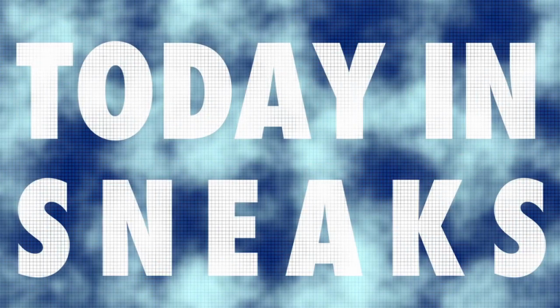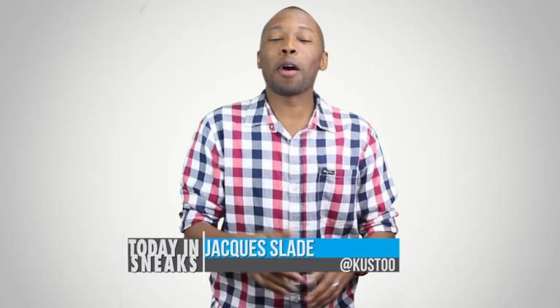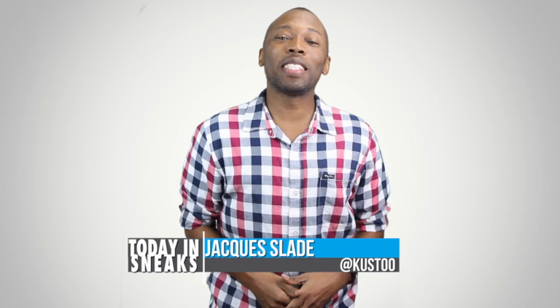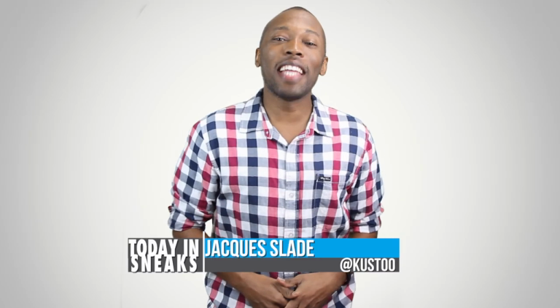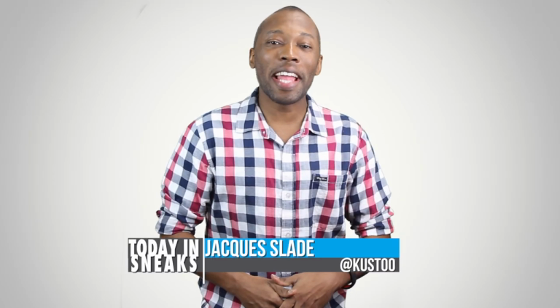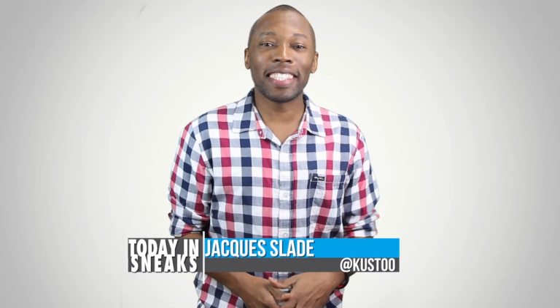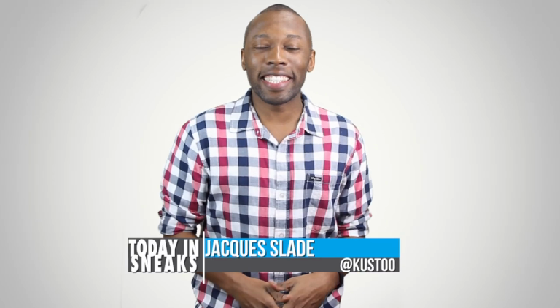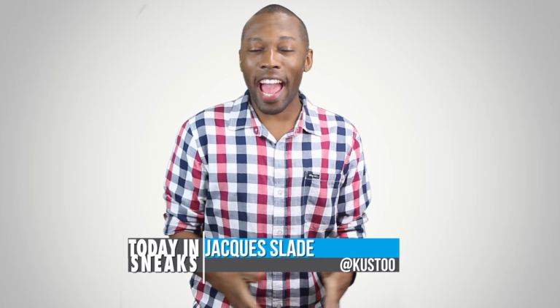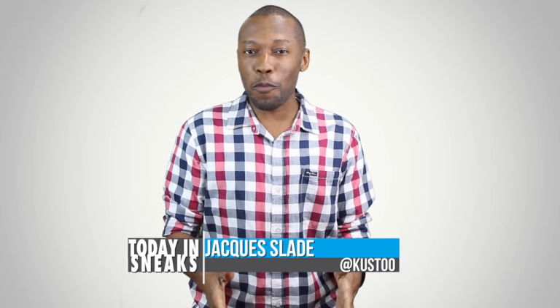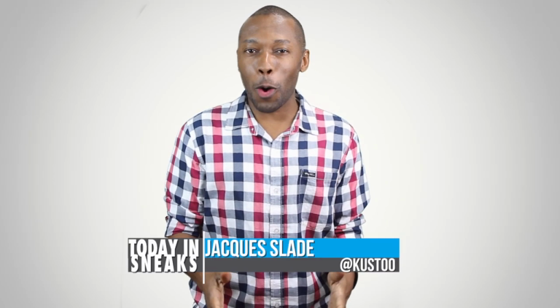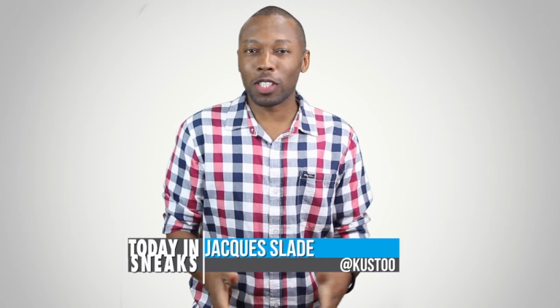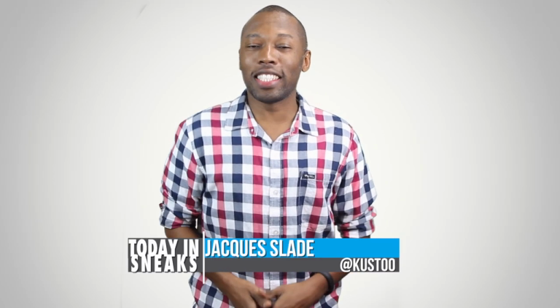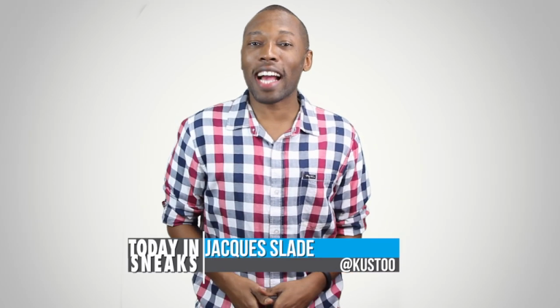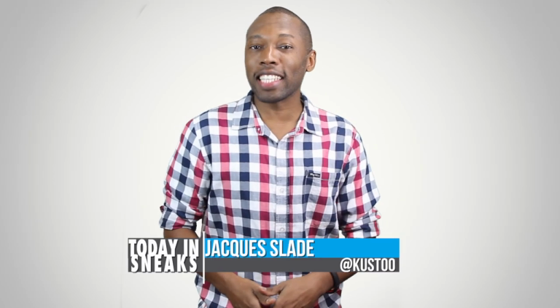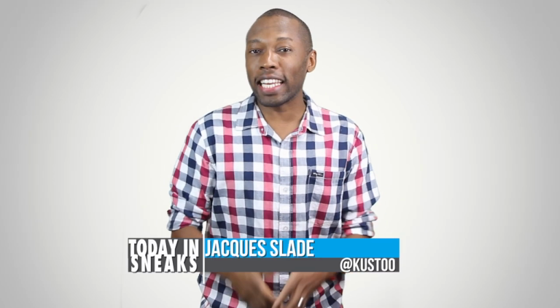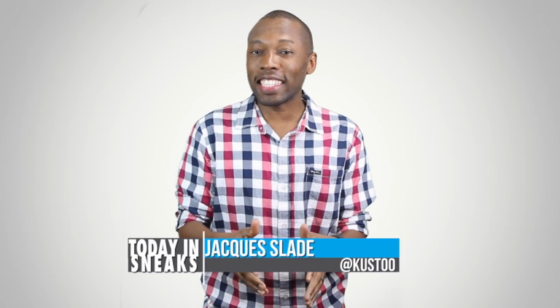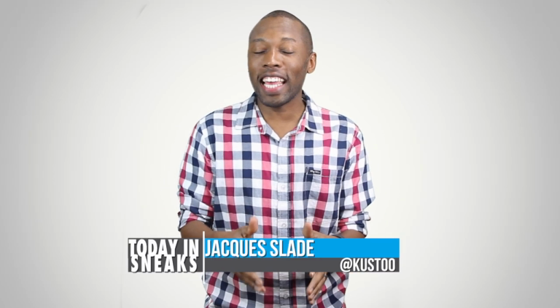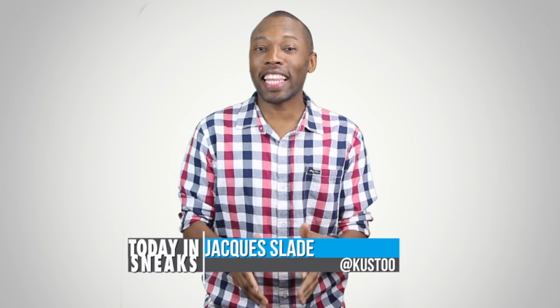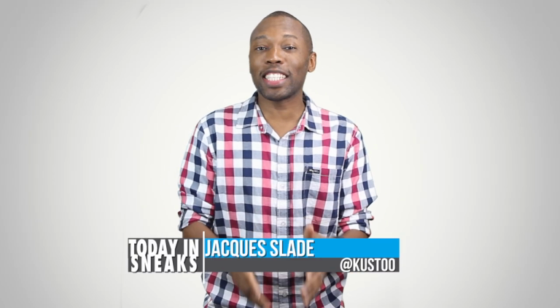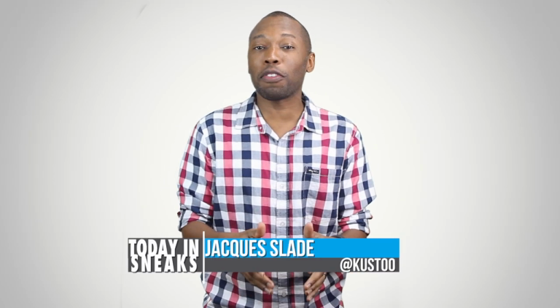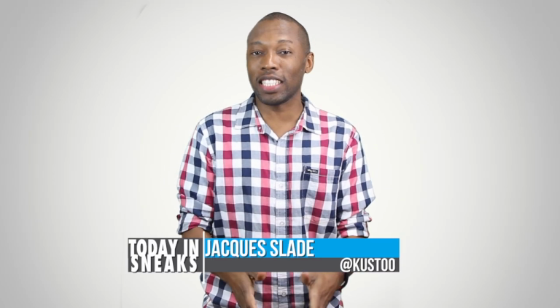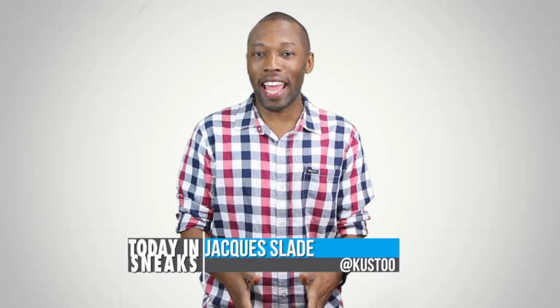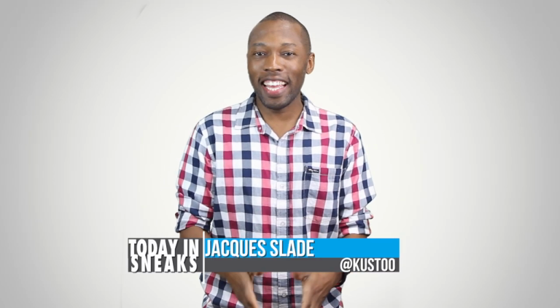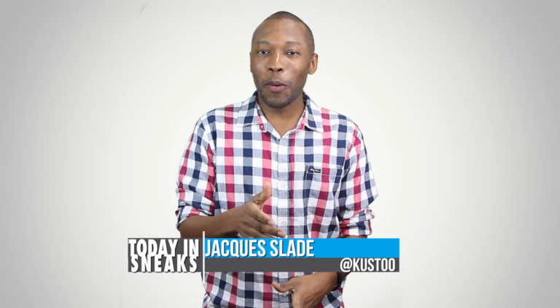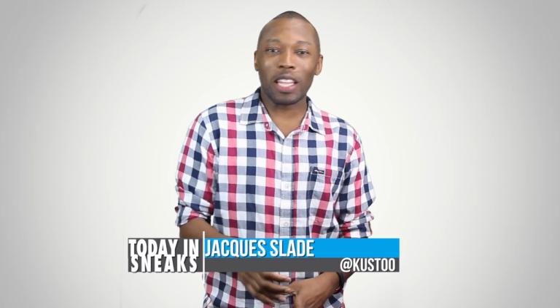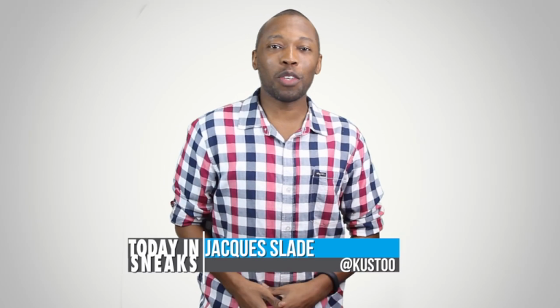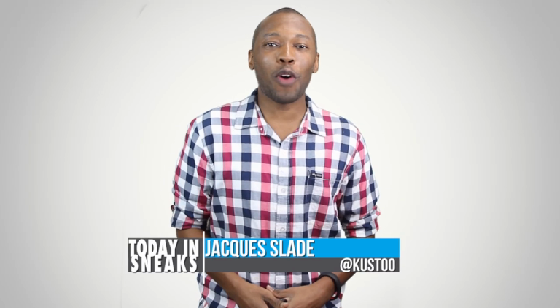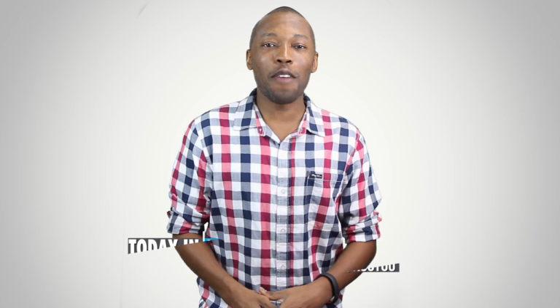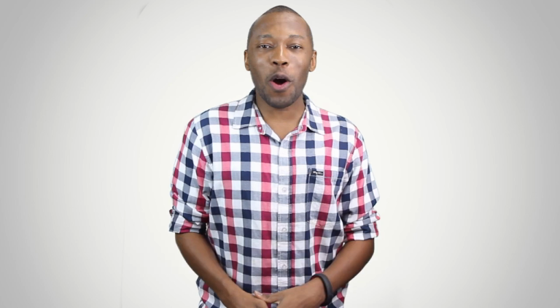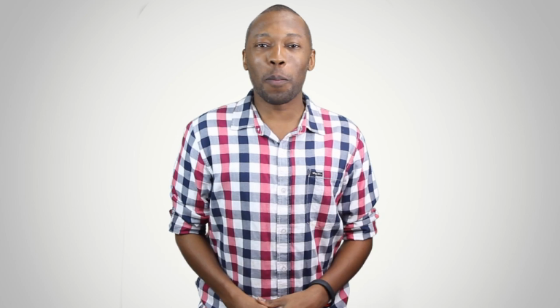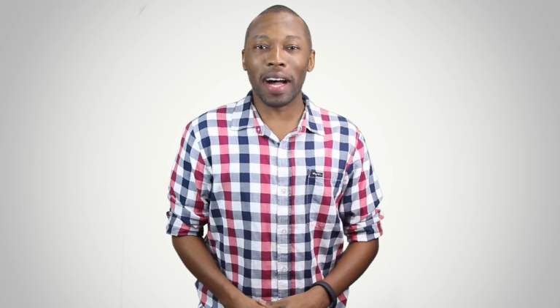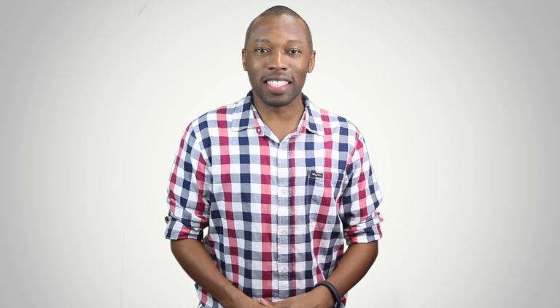Welcome to Today in Sneaks. I am your host Jacques Slade, and let's kick things off today with the Safari Foam Posit.